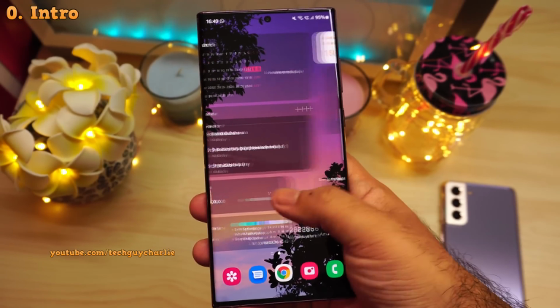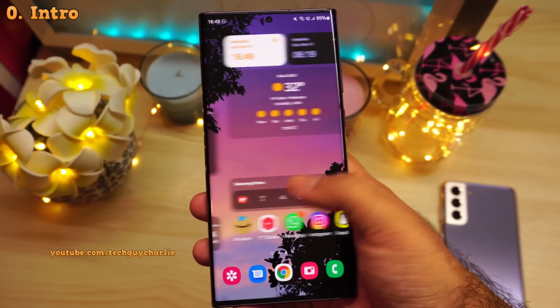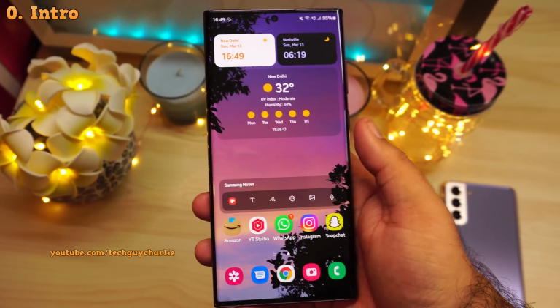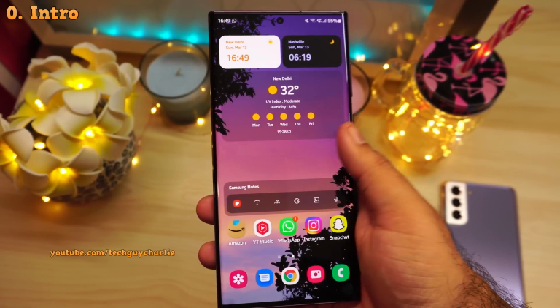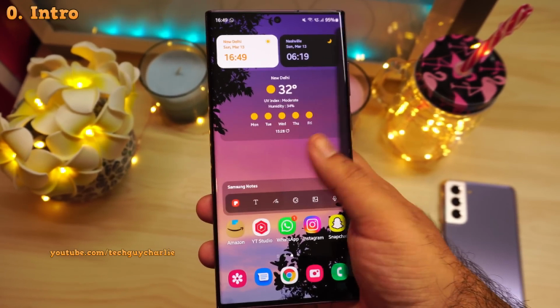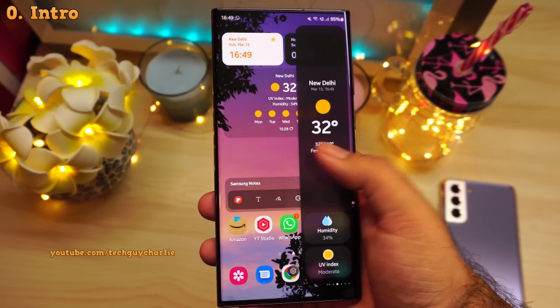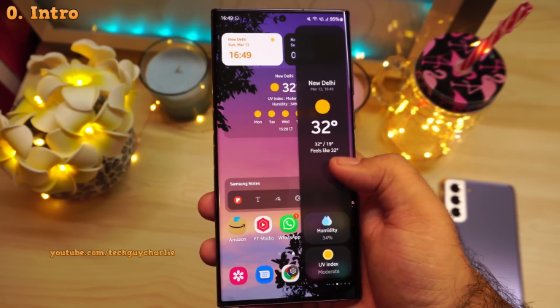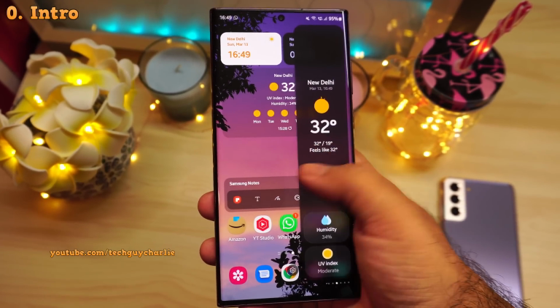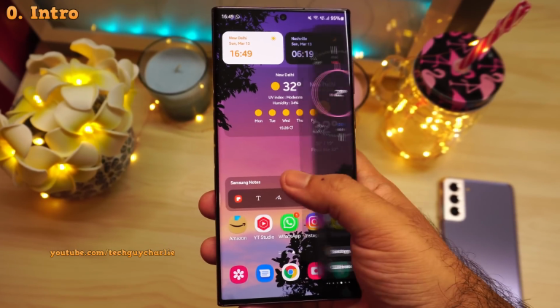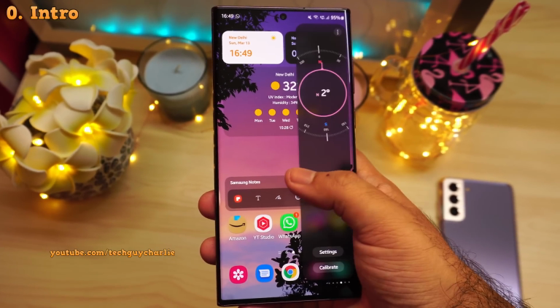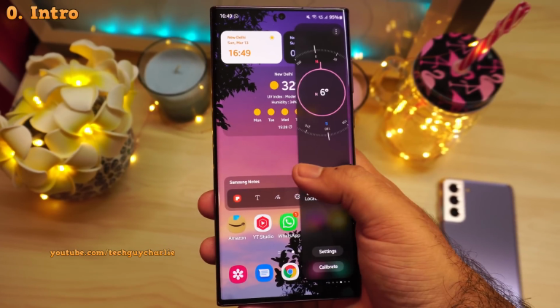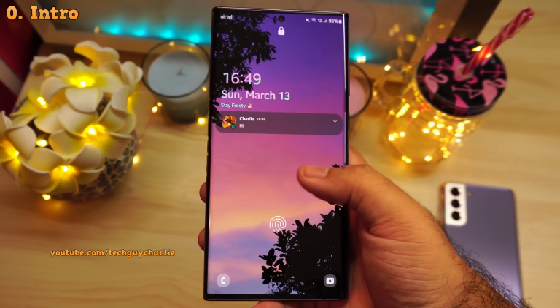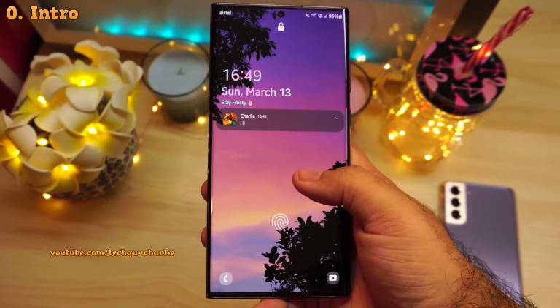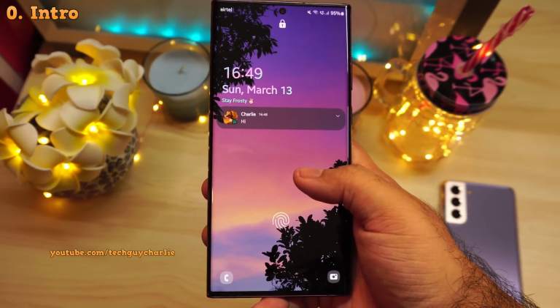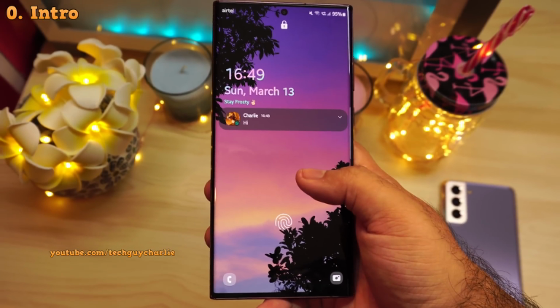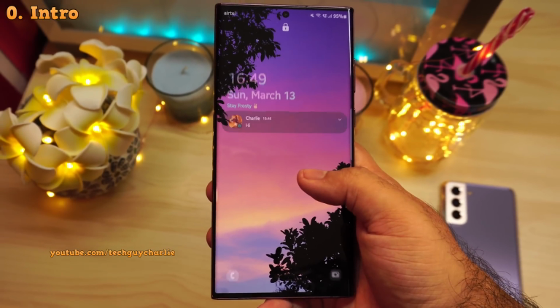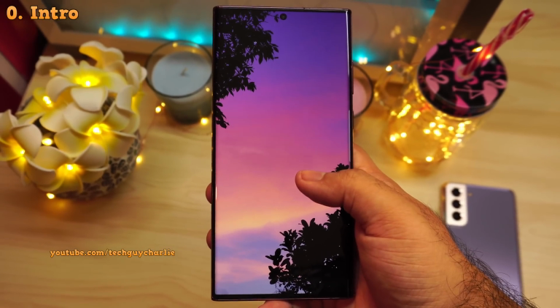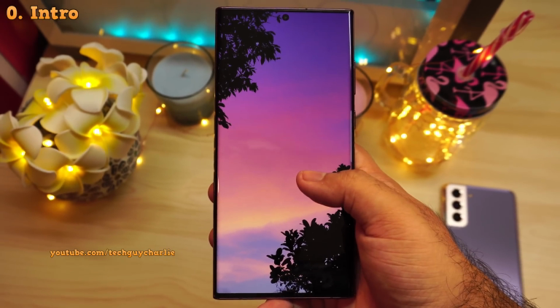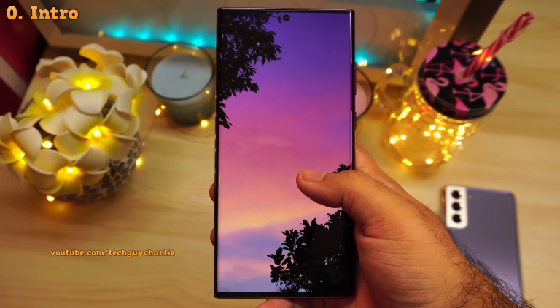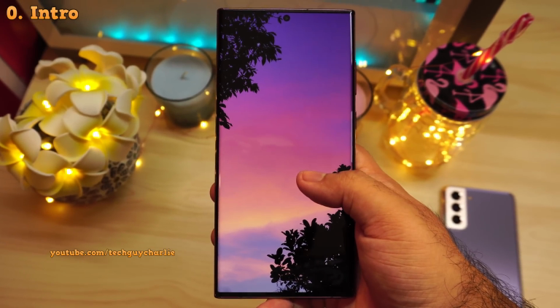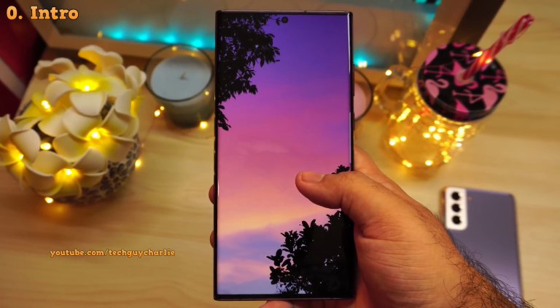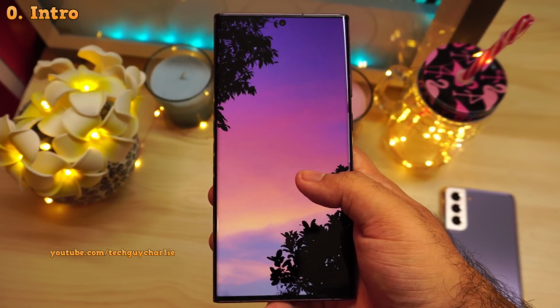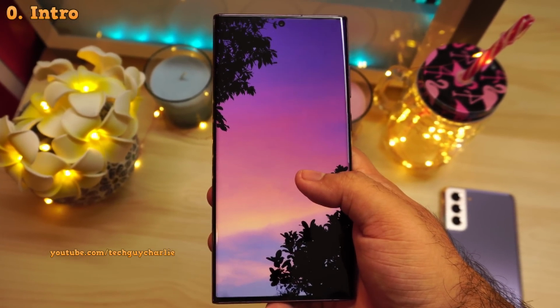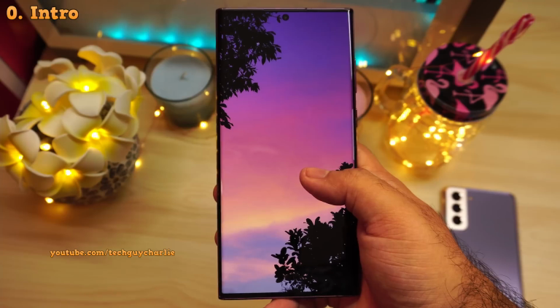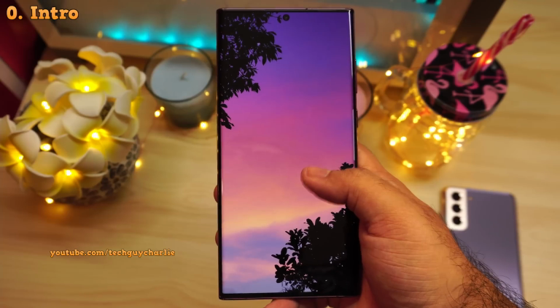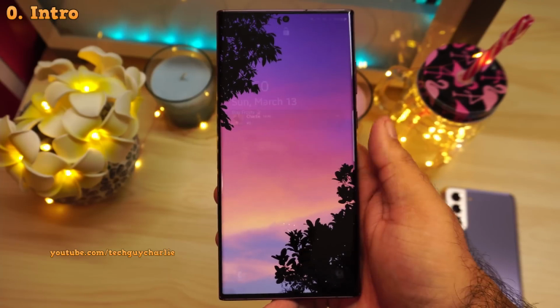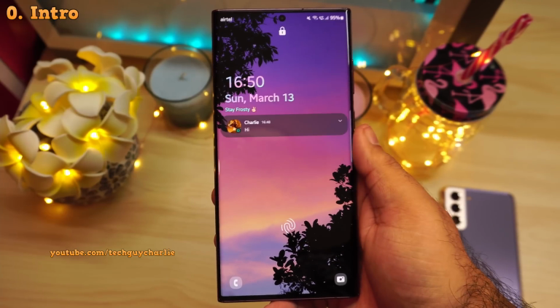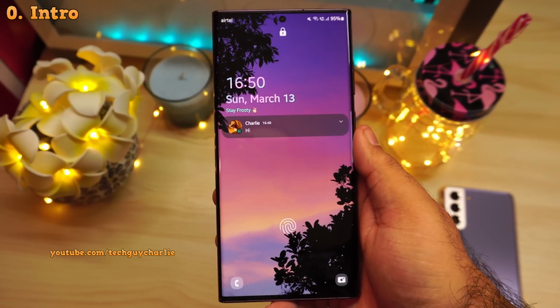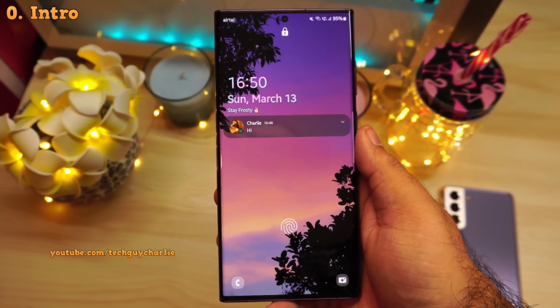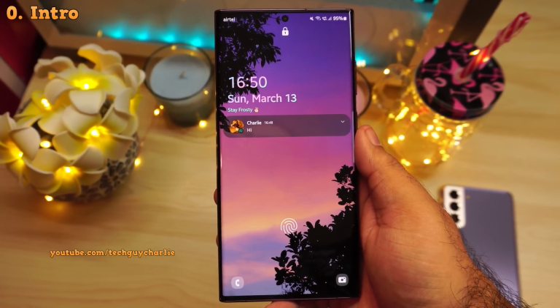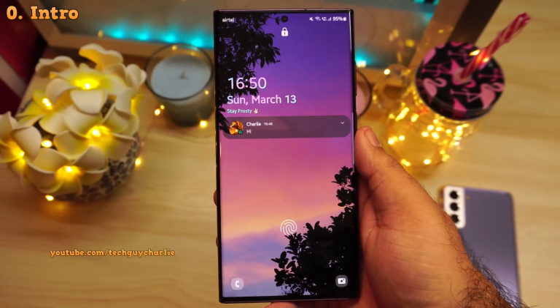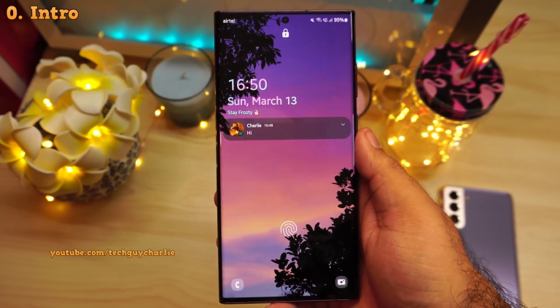And as always, the link to the wallpaper that I'm using is in the video's description. Anyways, let's start the video.